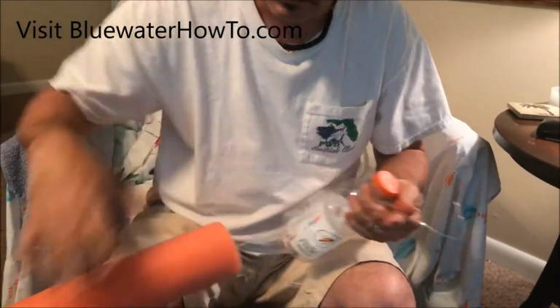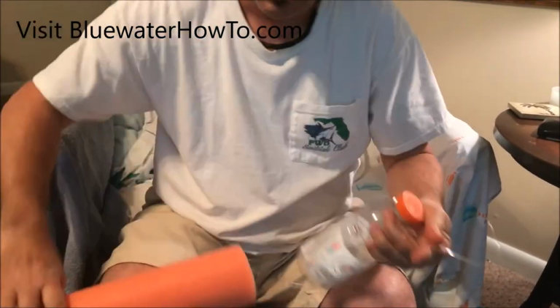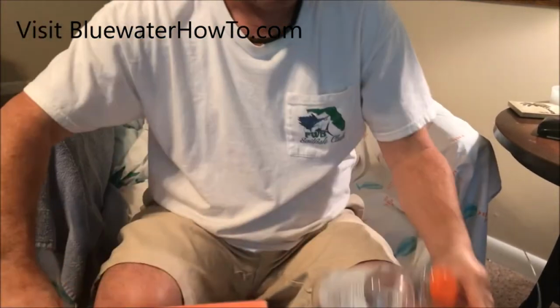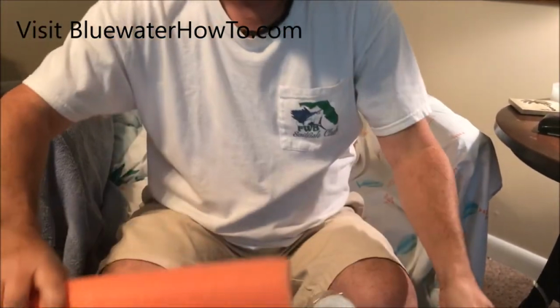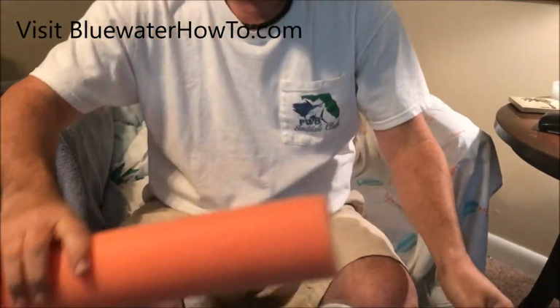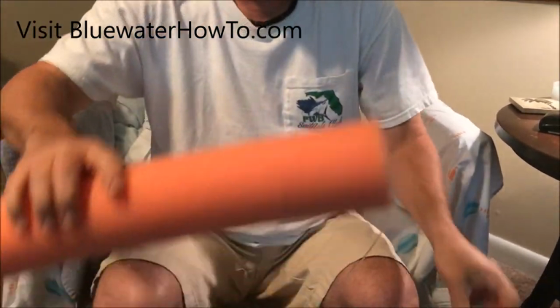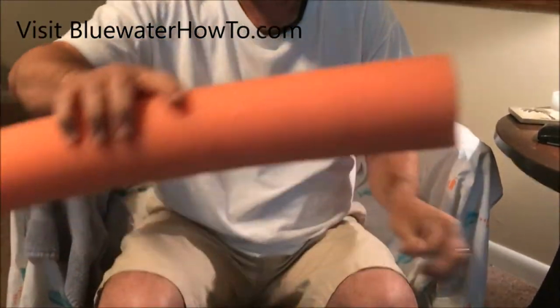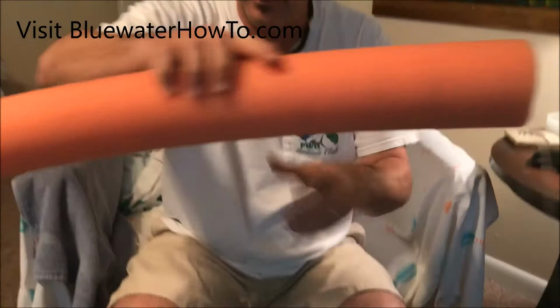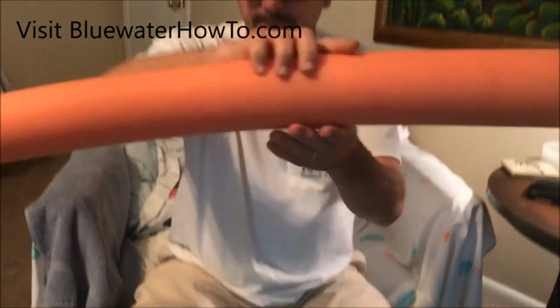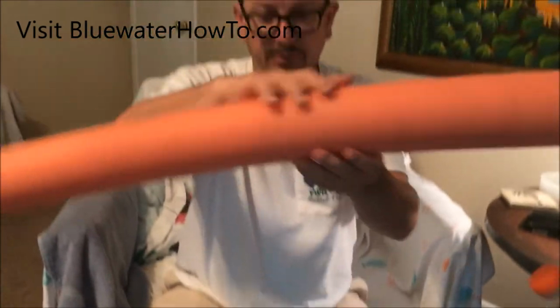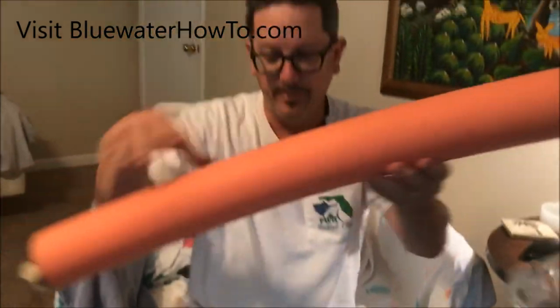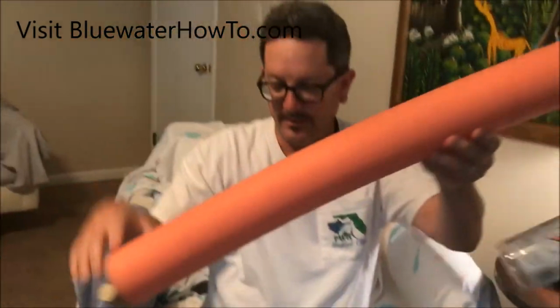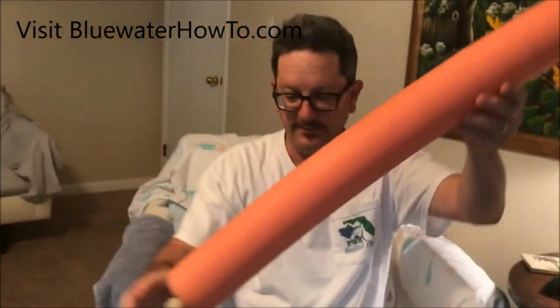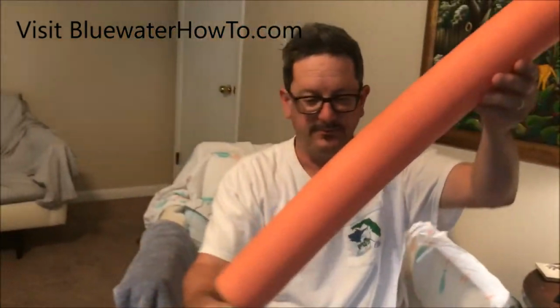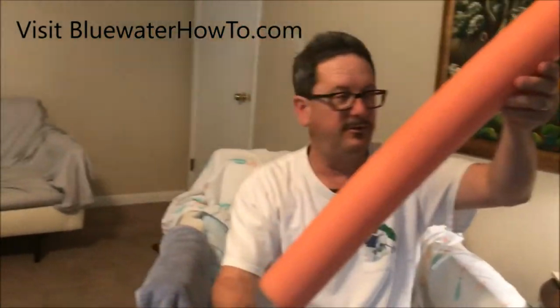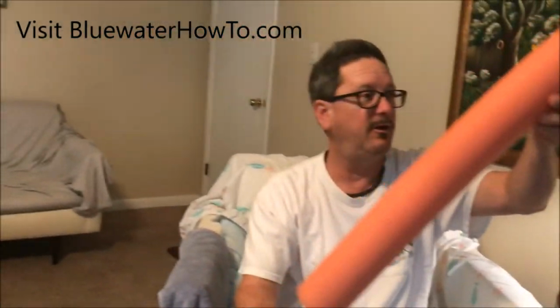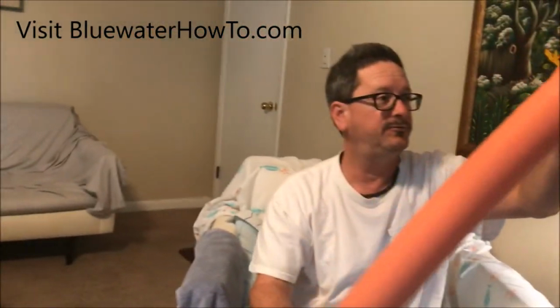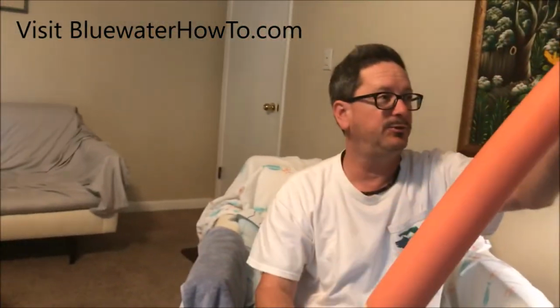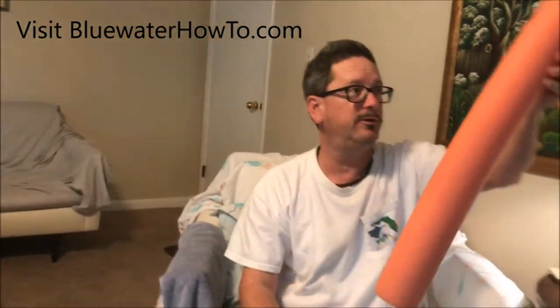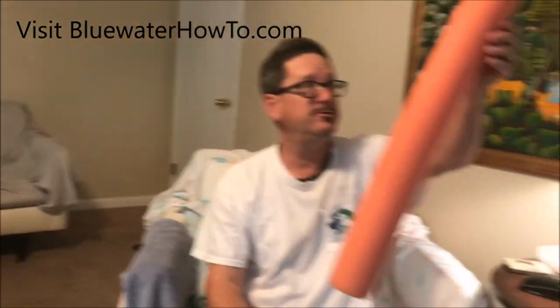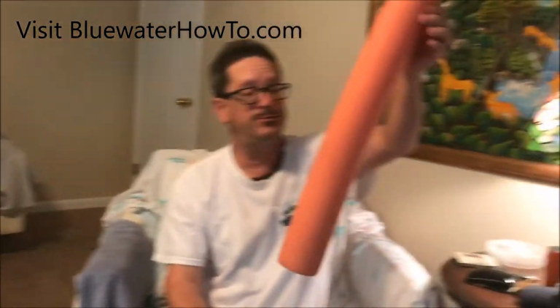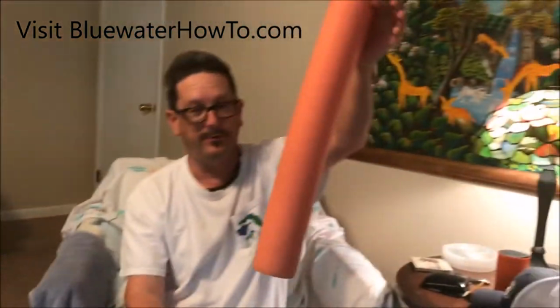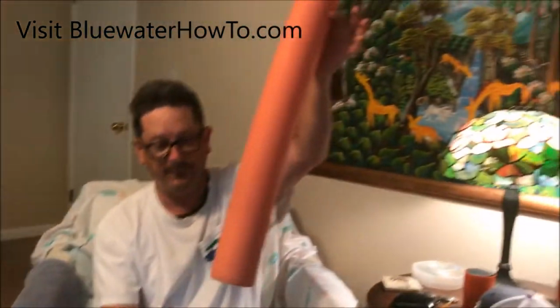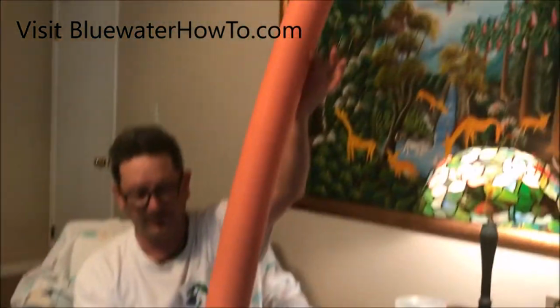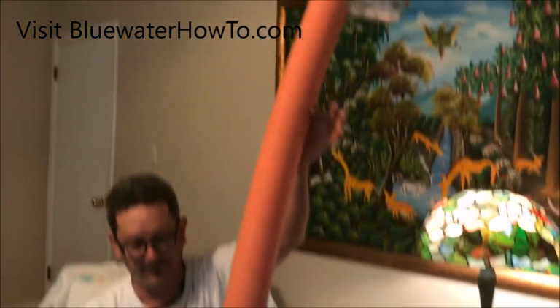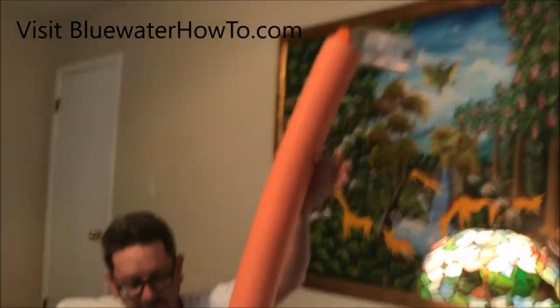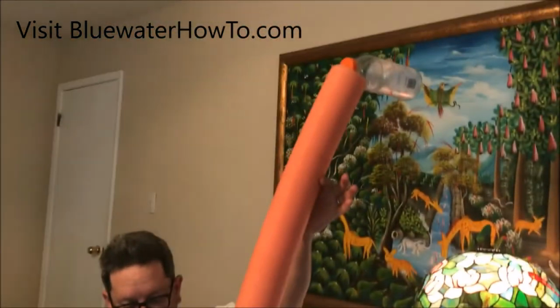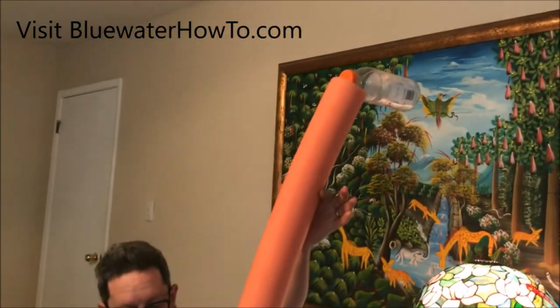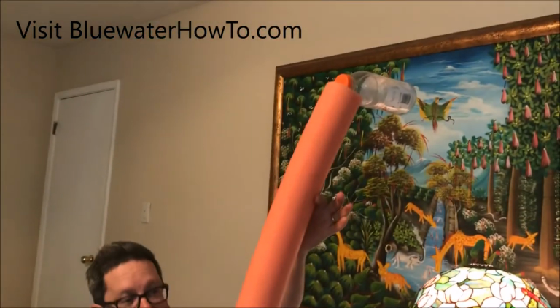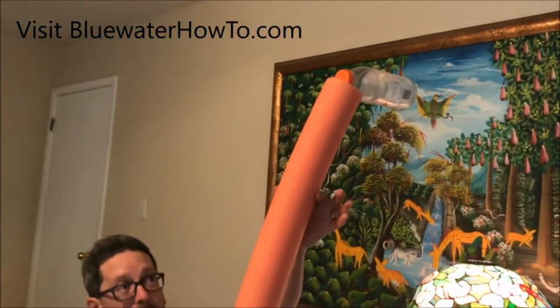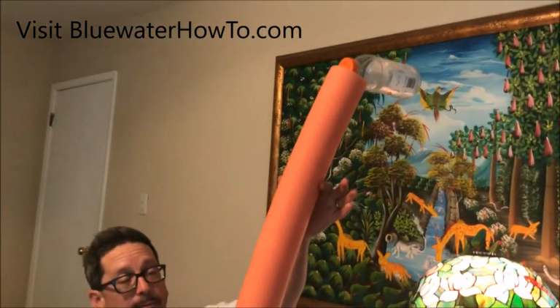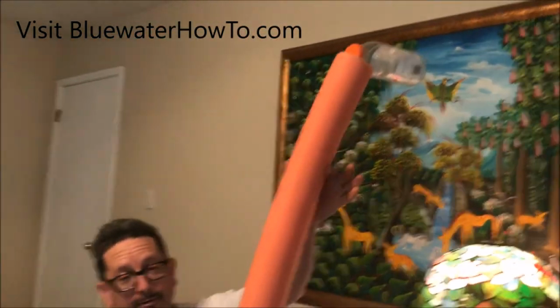There you go — your big offshore swordfish fishing bobber.